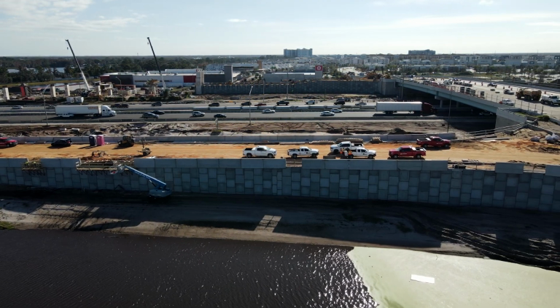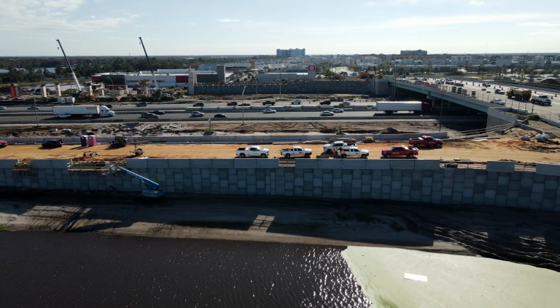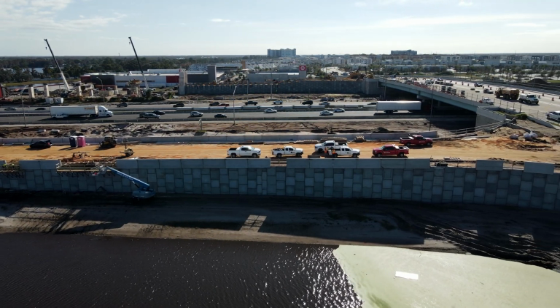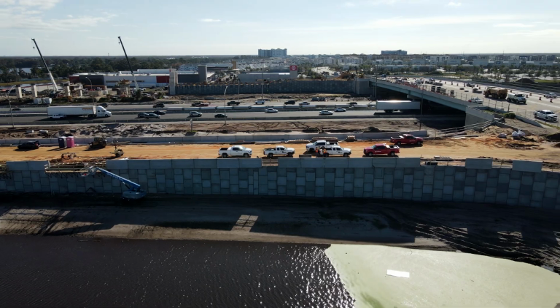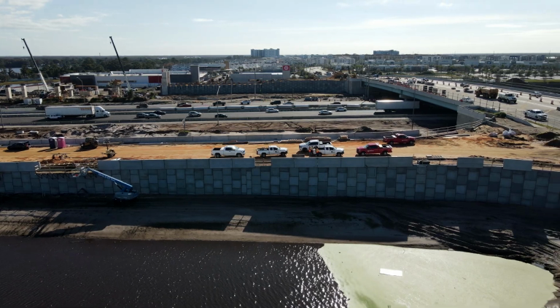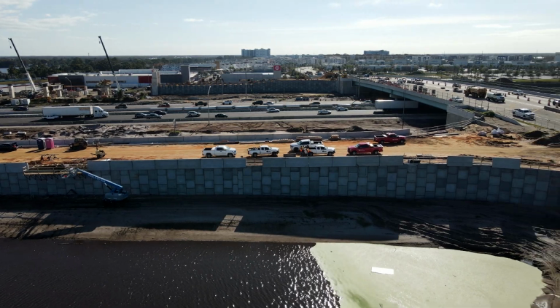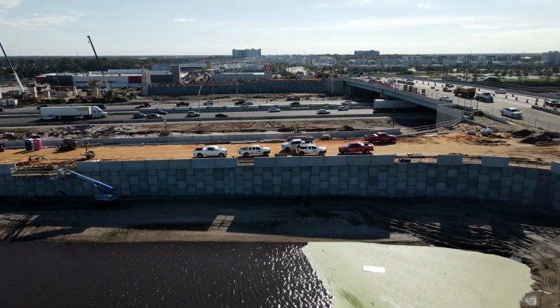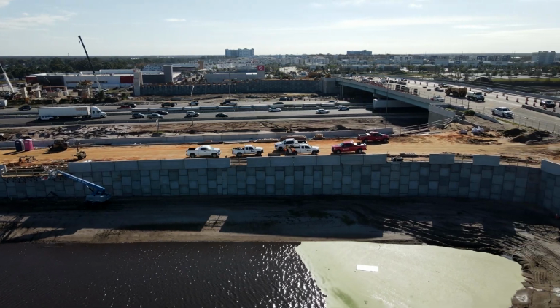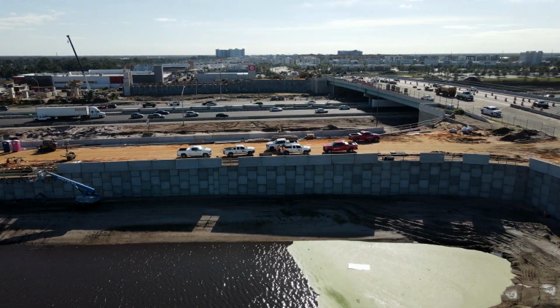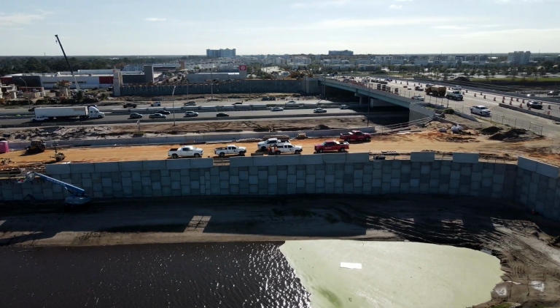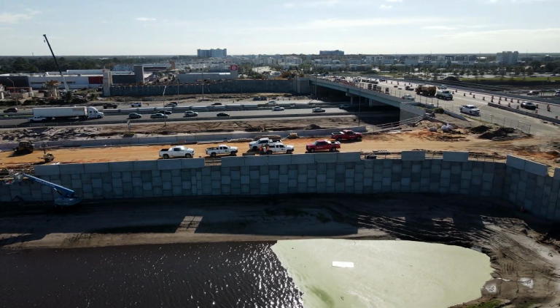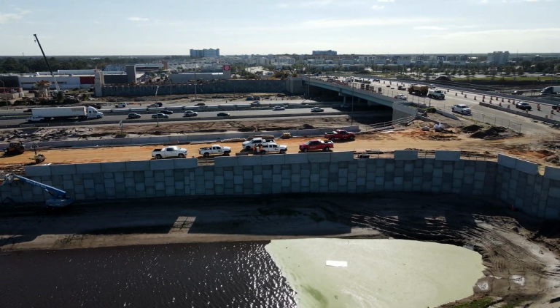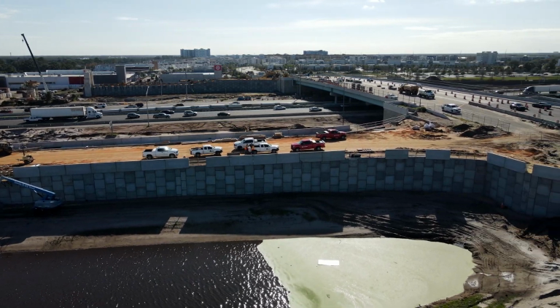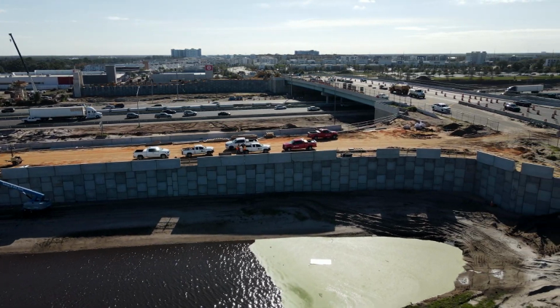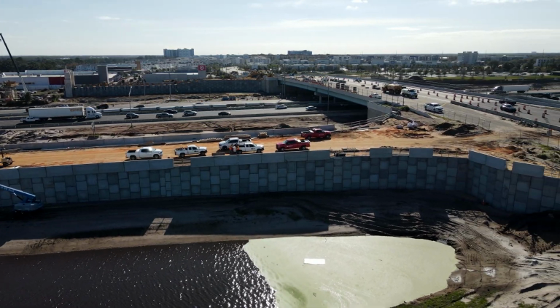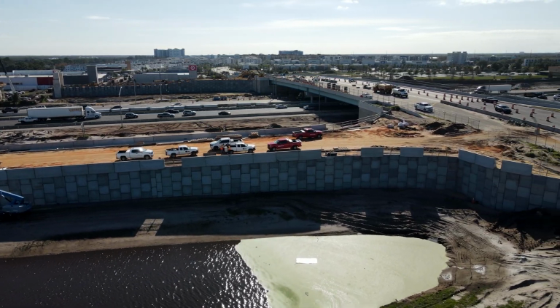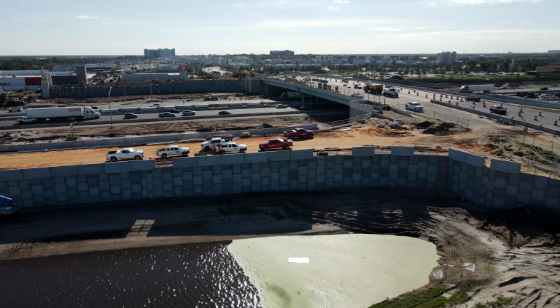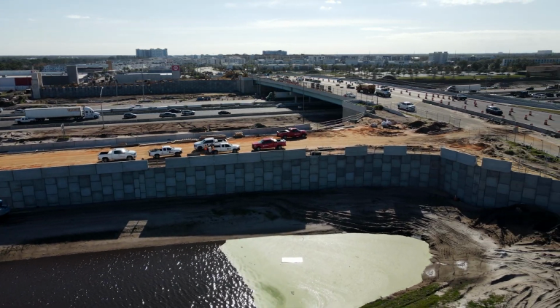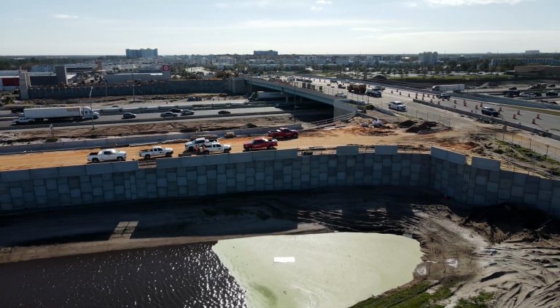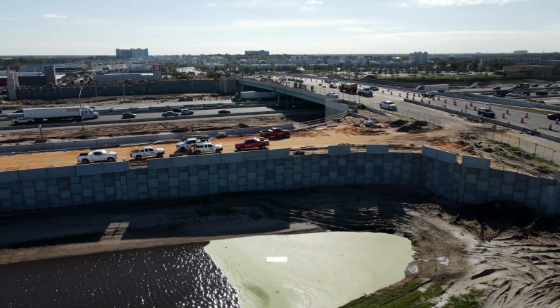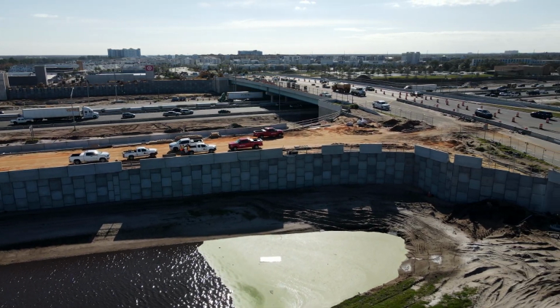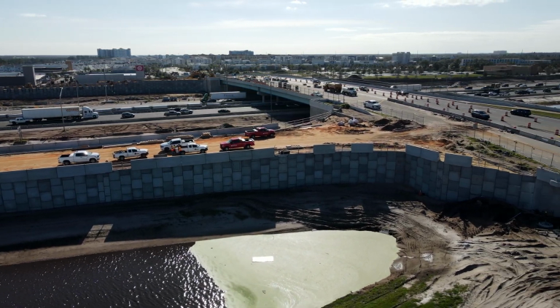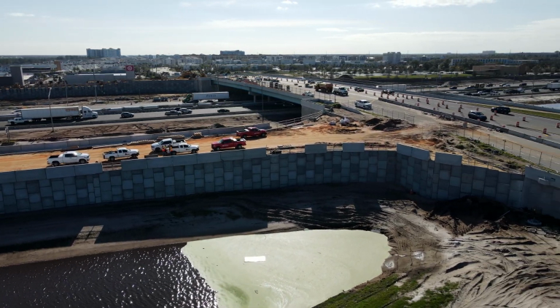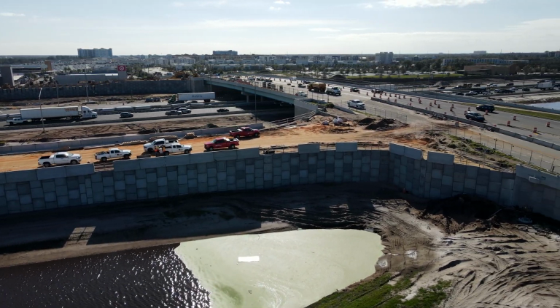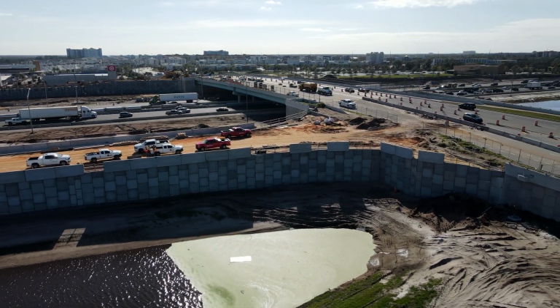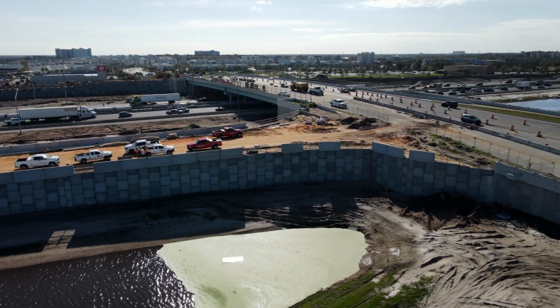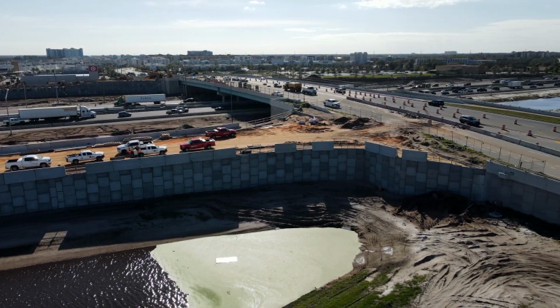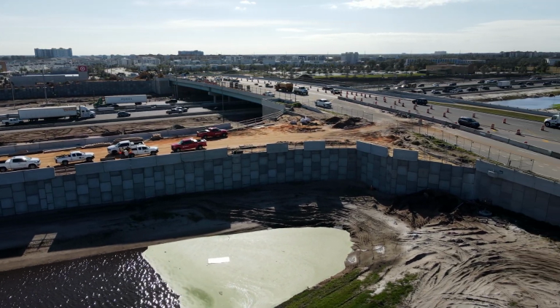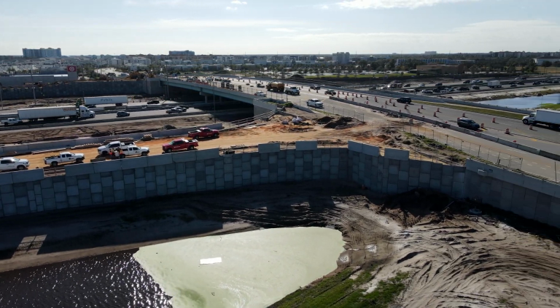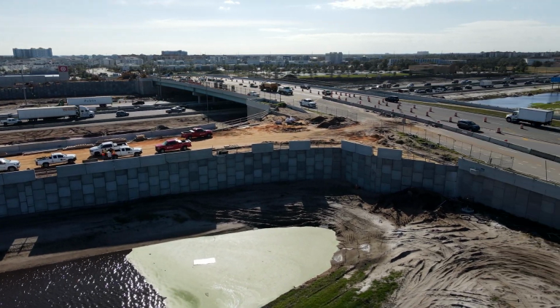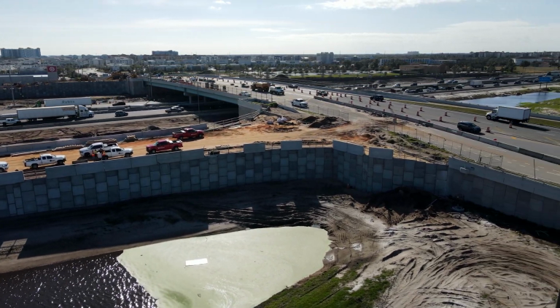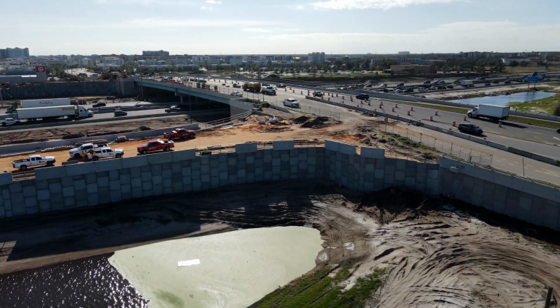A DDI is being constructed at the intersection of Interstate 4 and Darrell Carter Parkway.